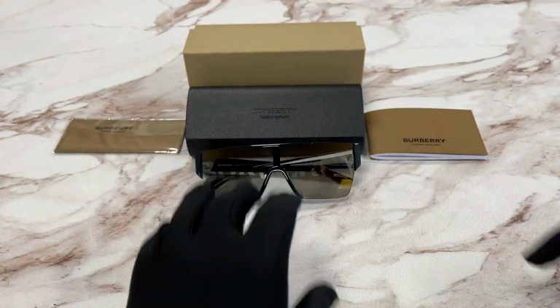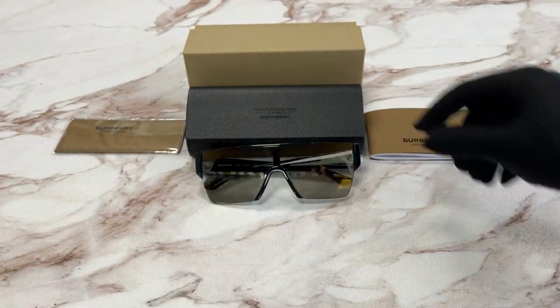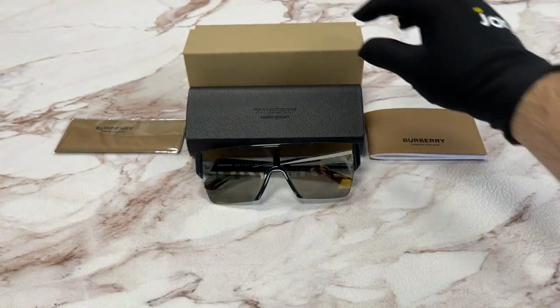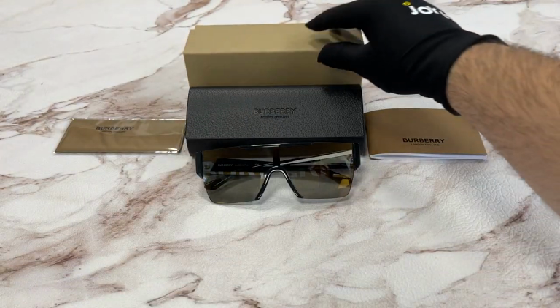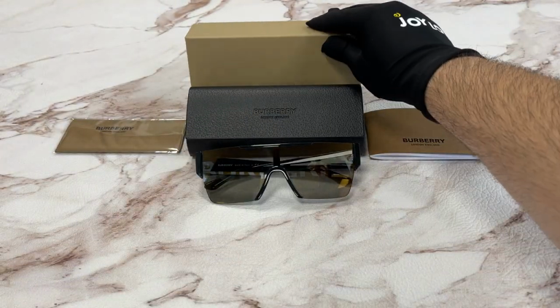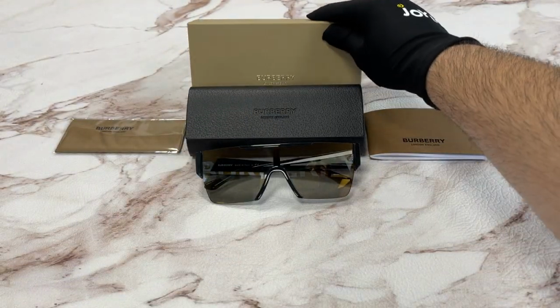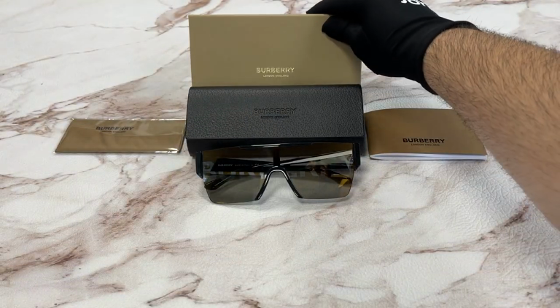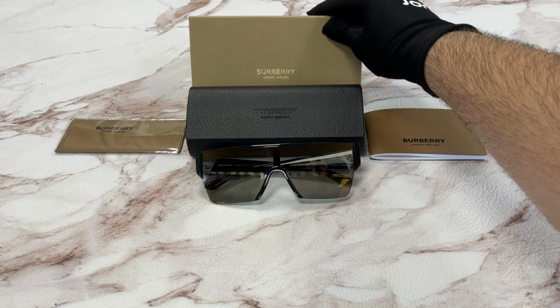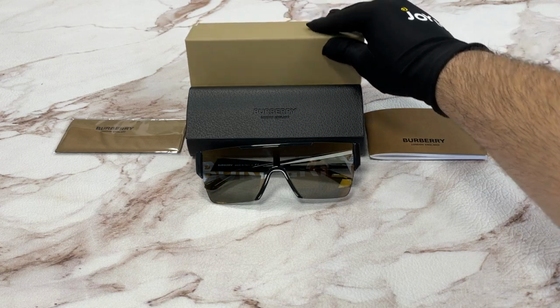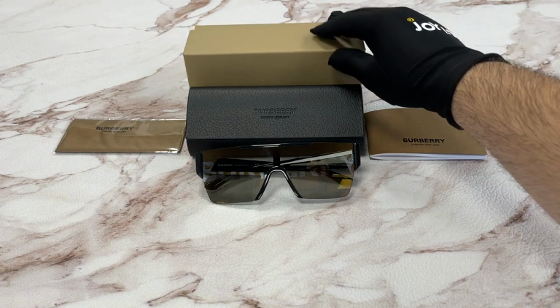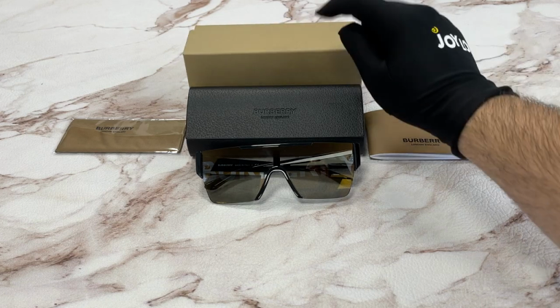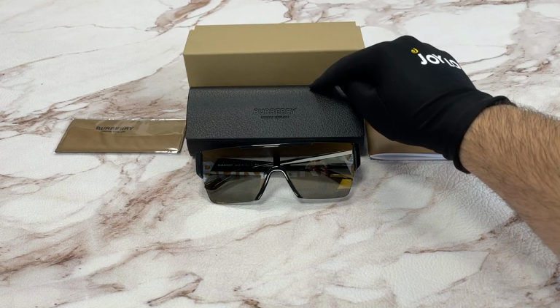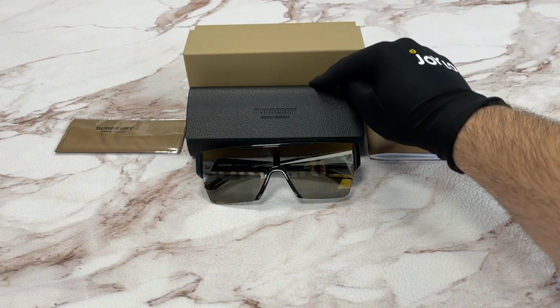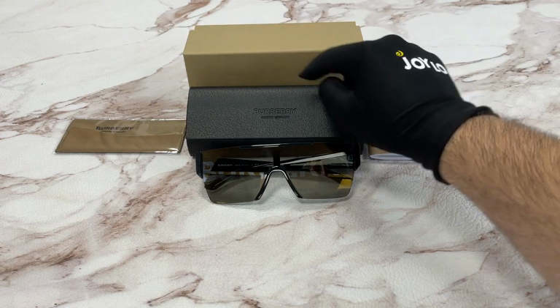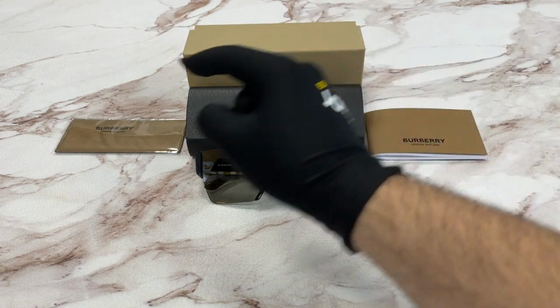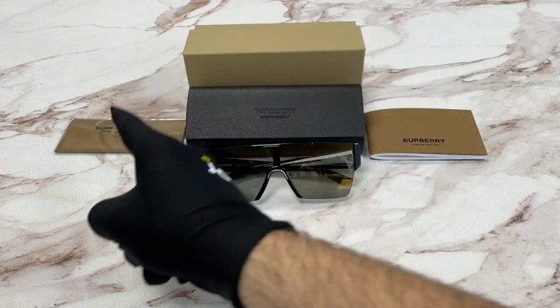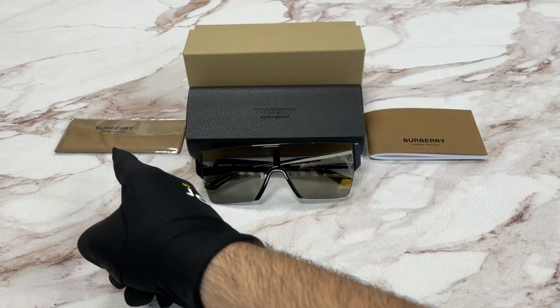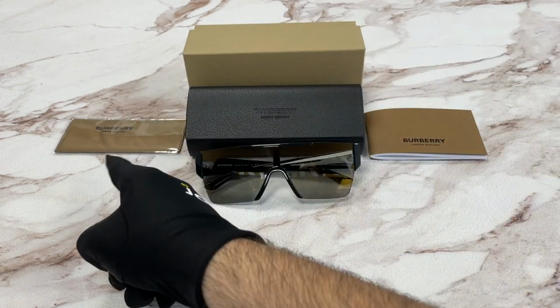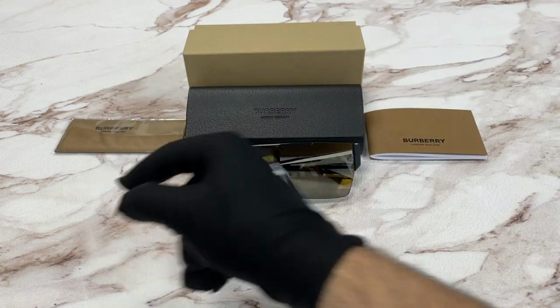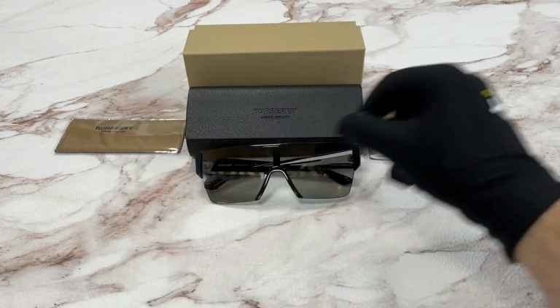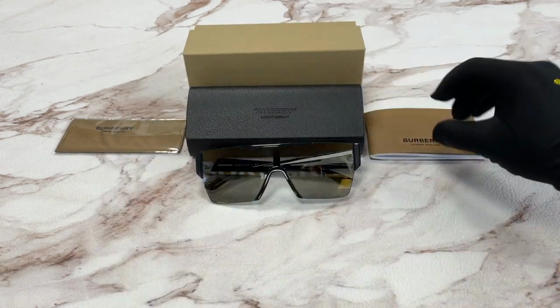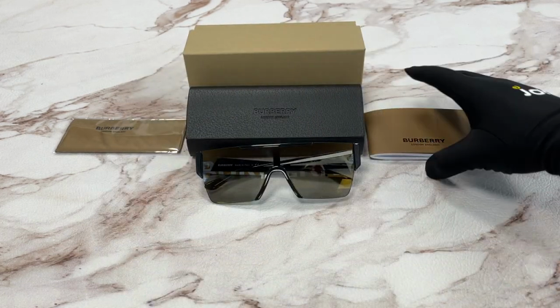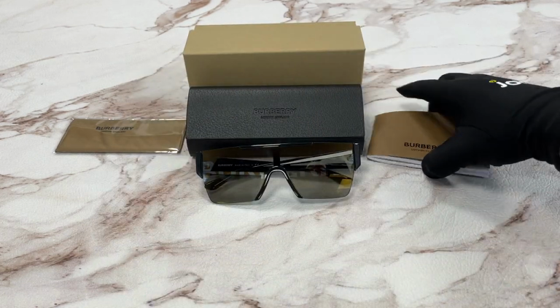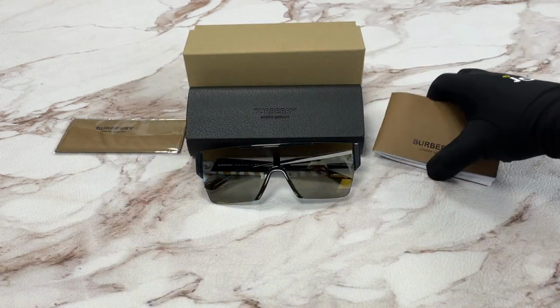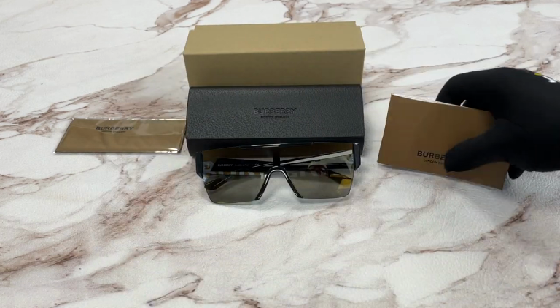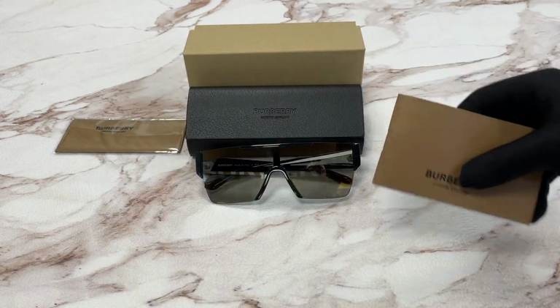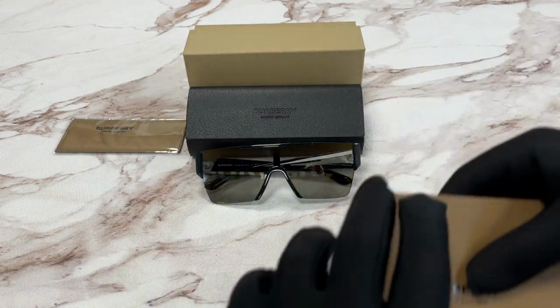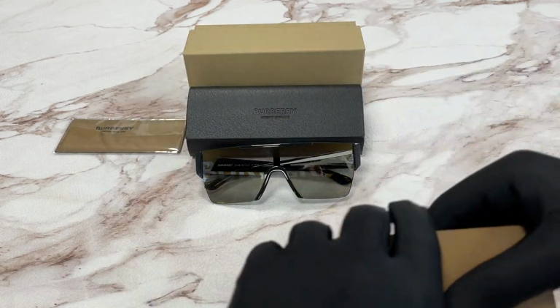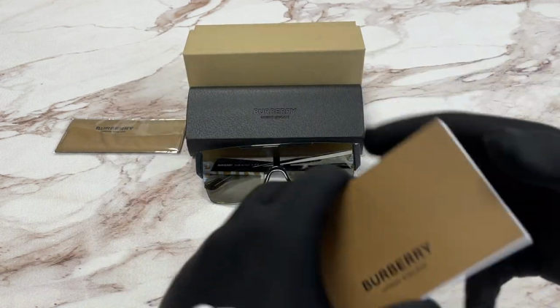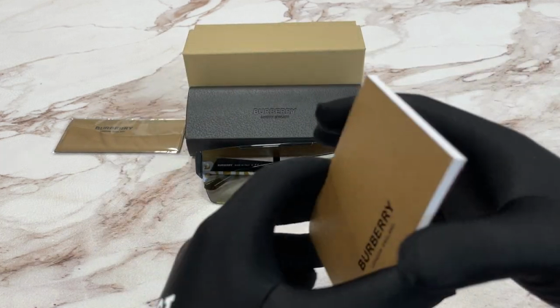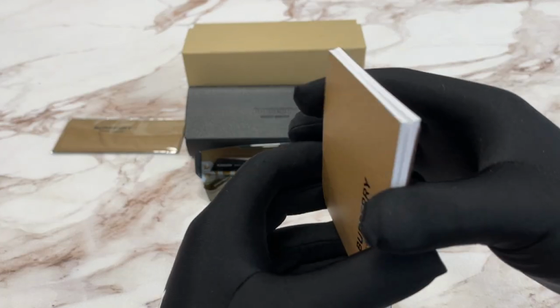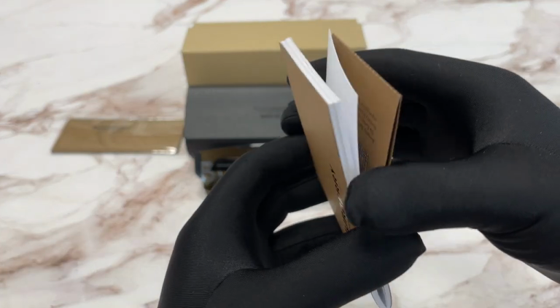It comes with a Burberry gift box, a hard case, a microfiber cleaning cloth, and an authenticity booklet.